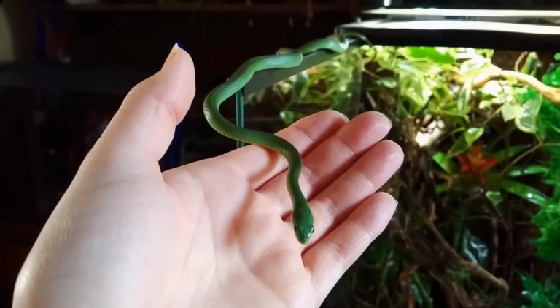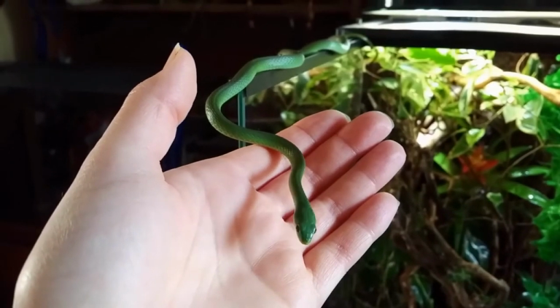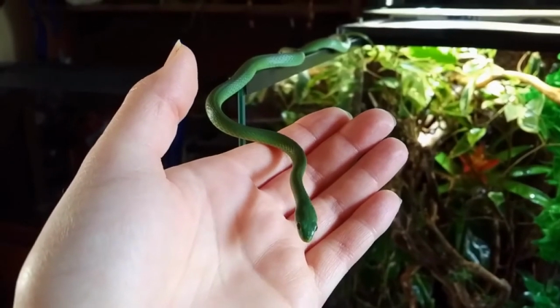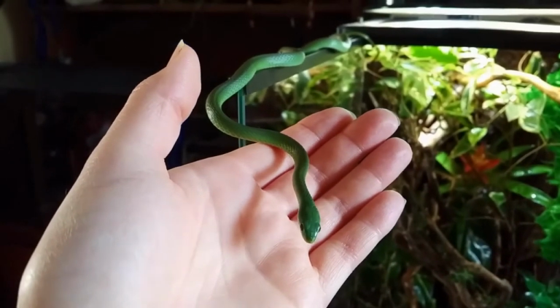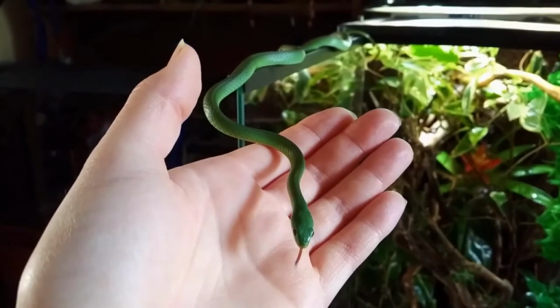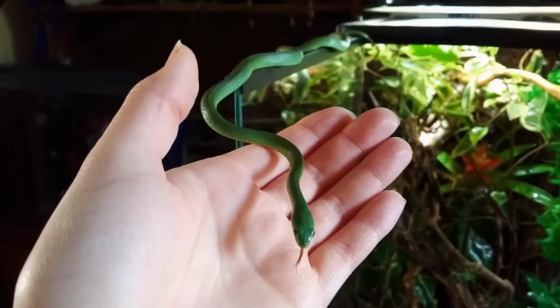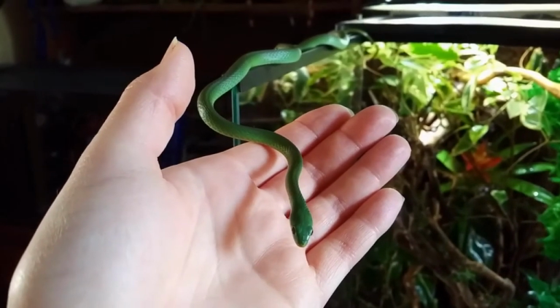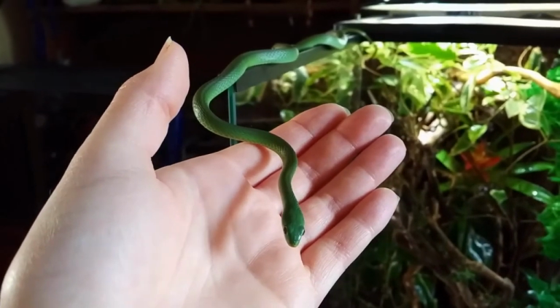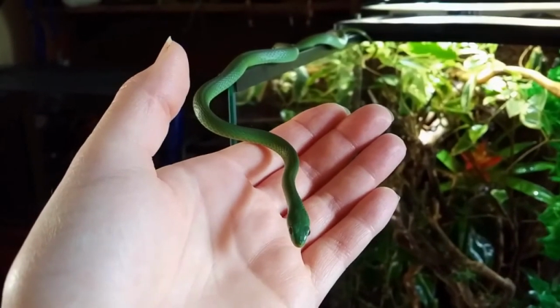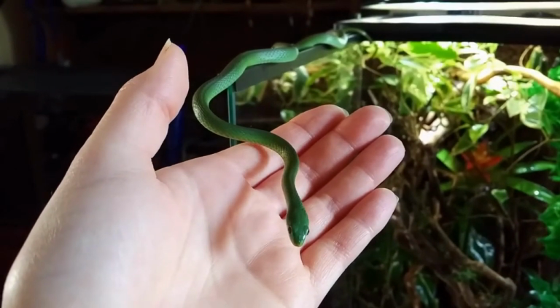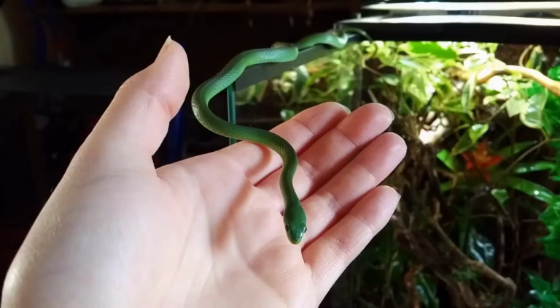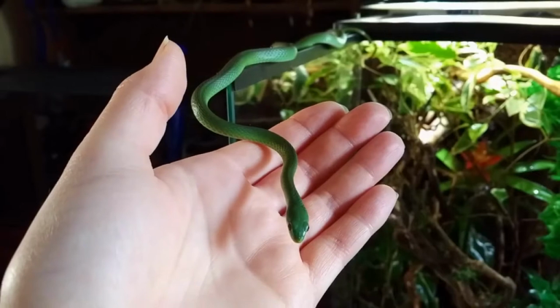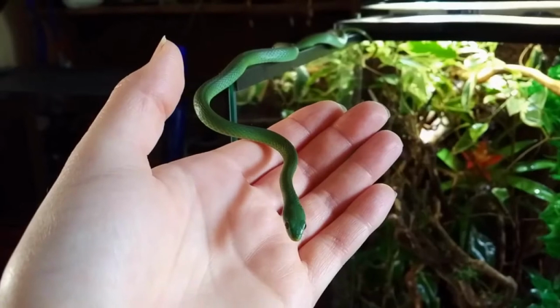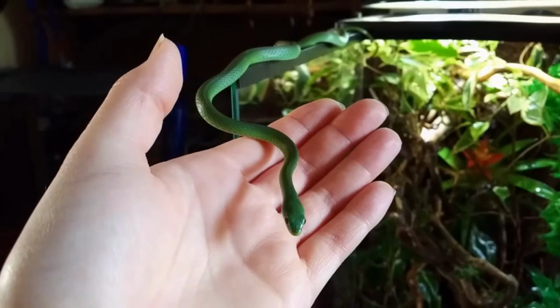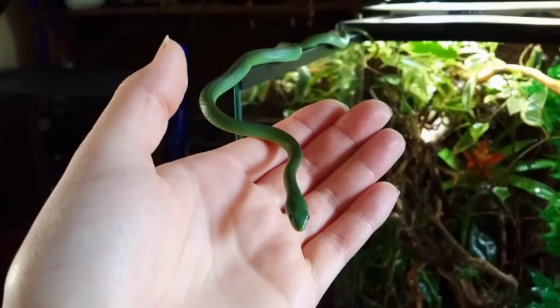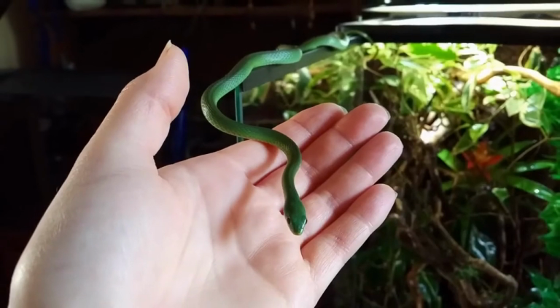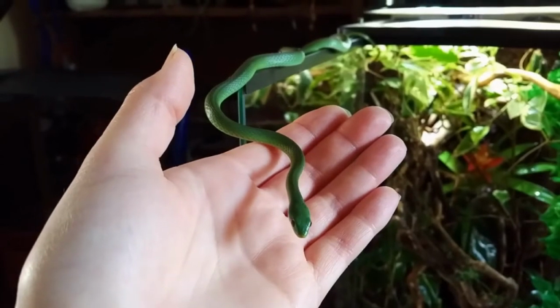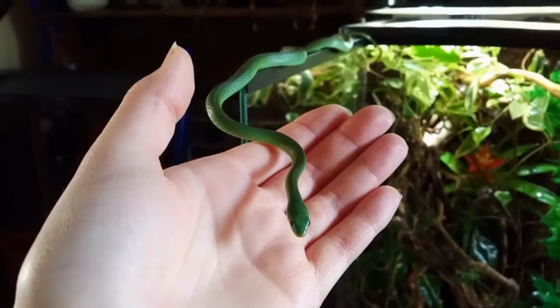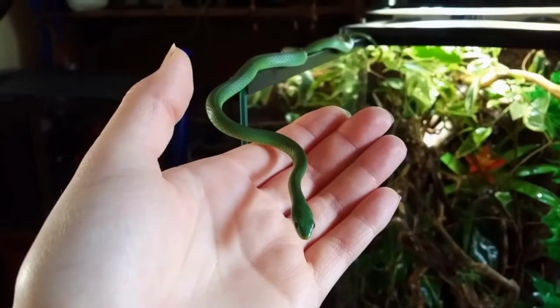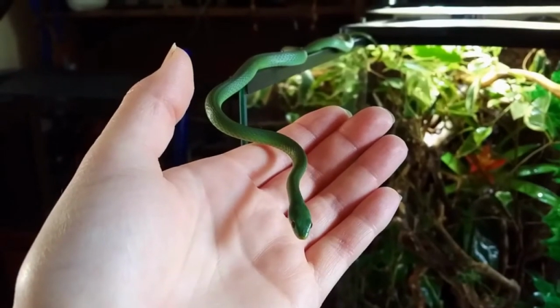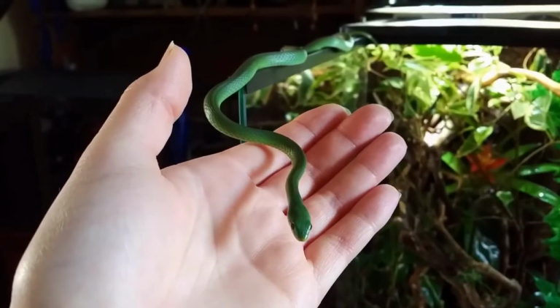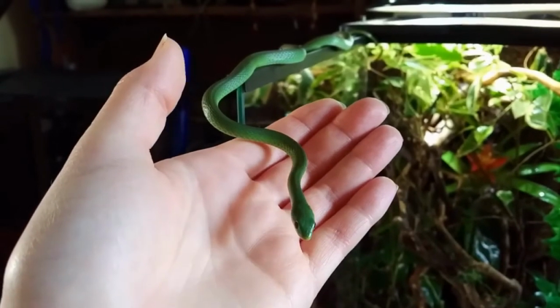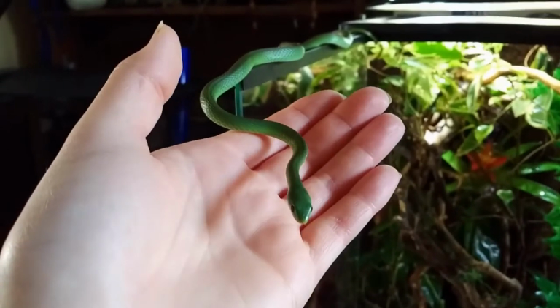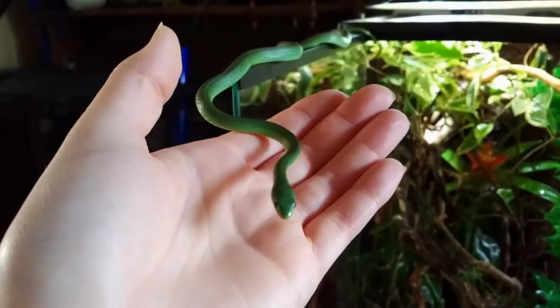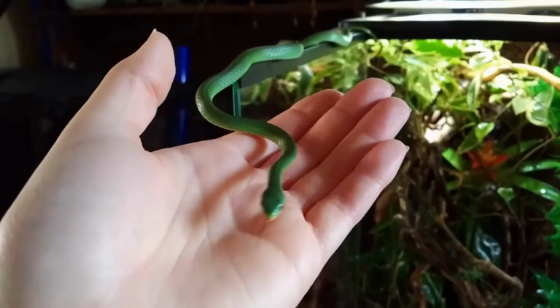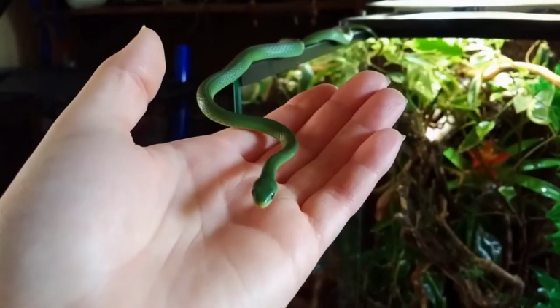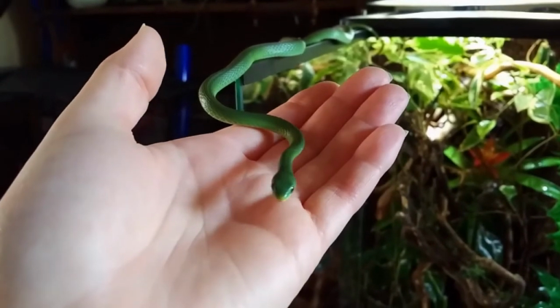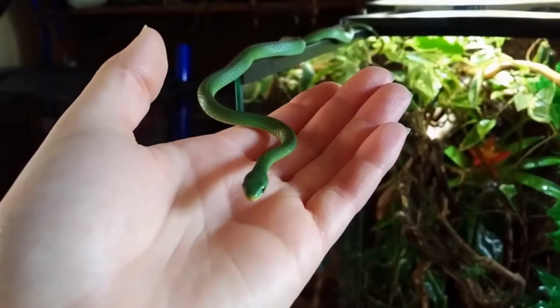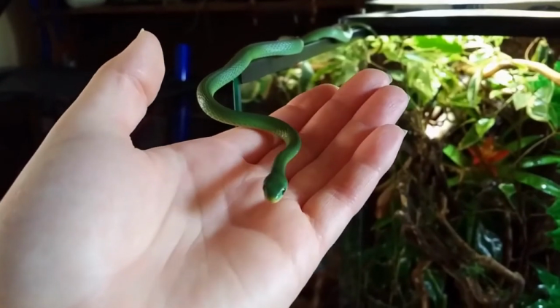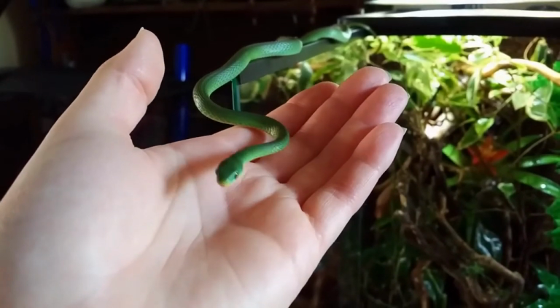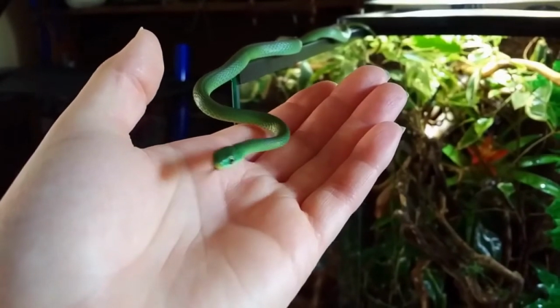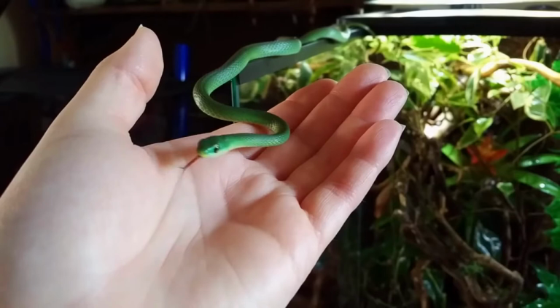Hello and welcome. In this video I will be taking you through my process of creating a bioactive enclosure for a rough green snake.